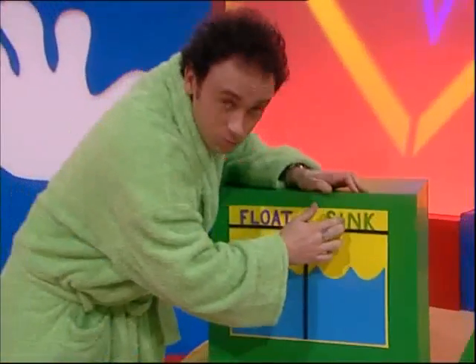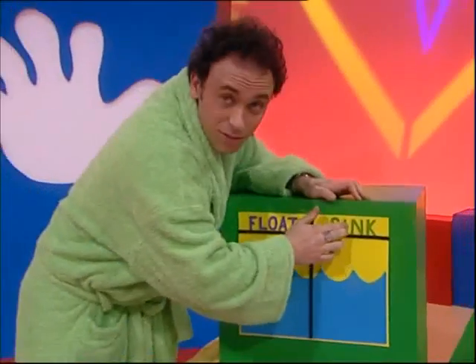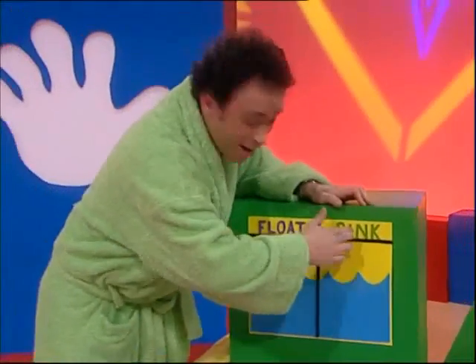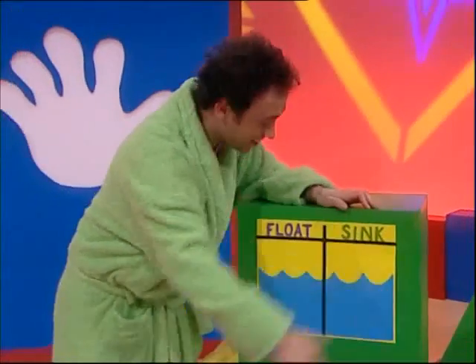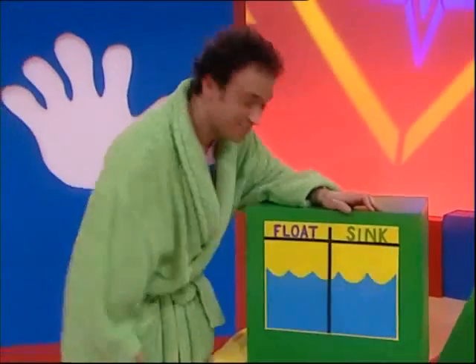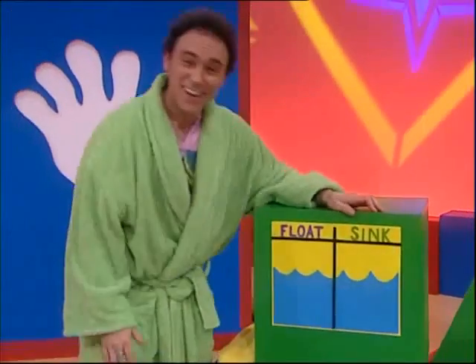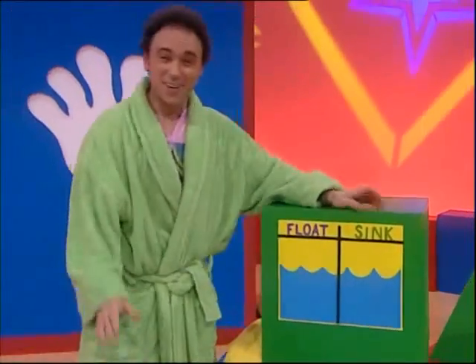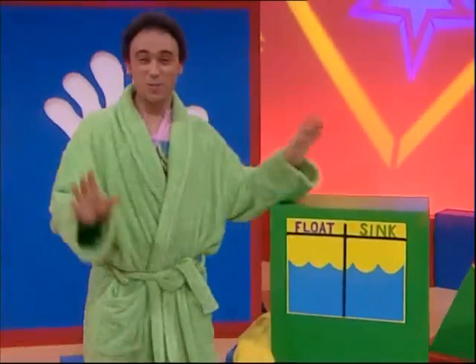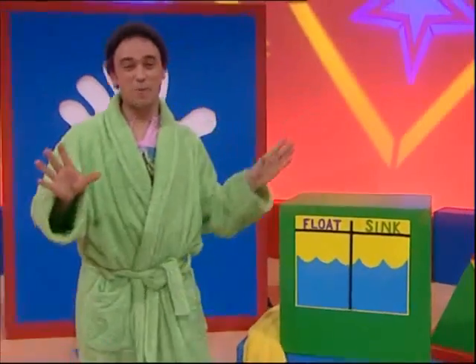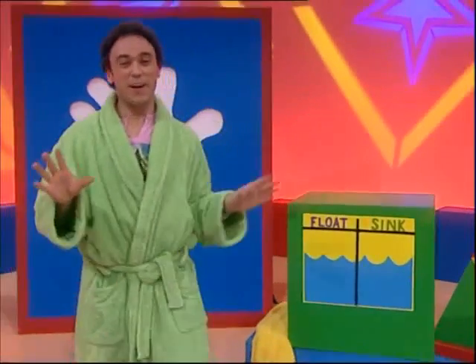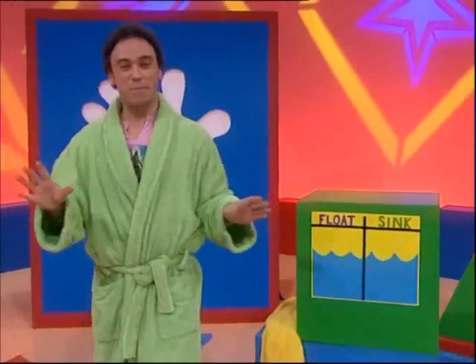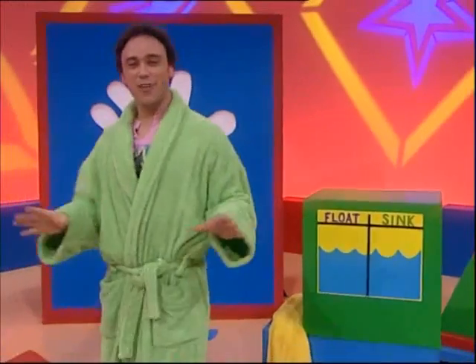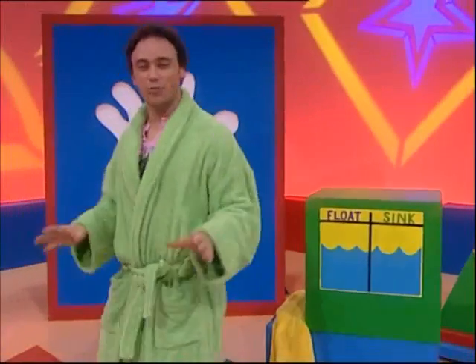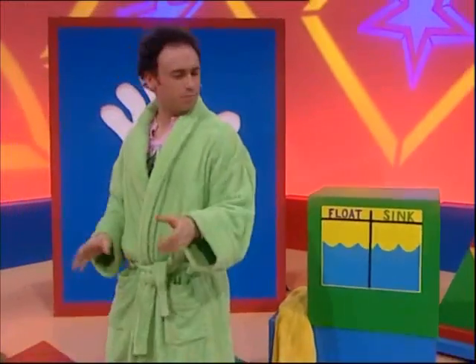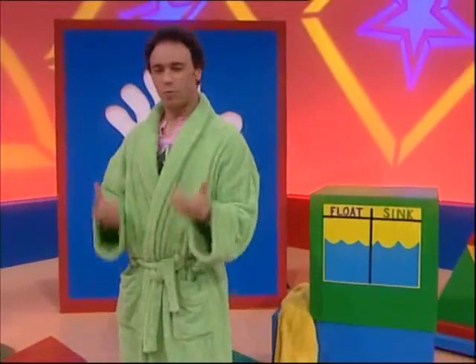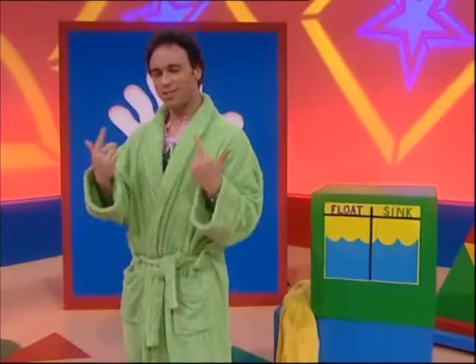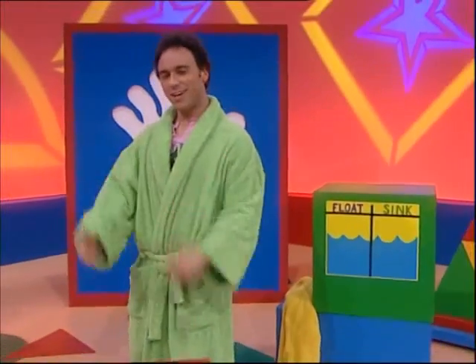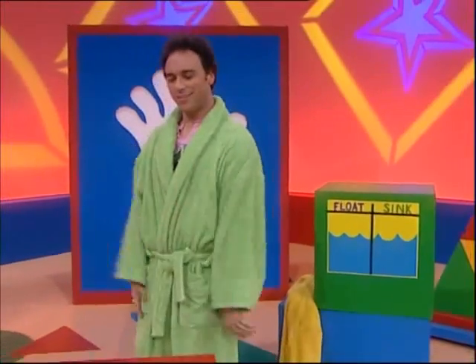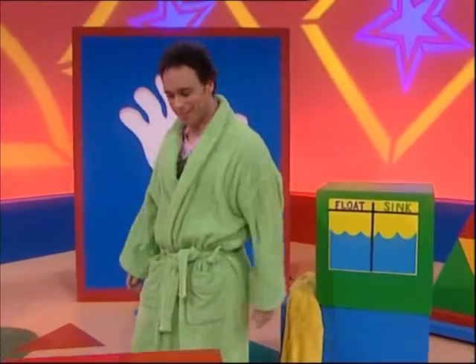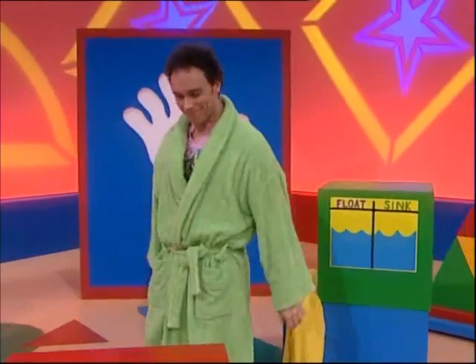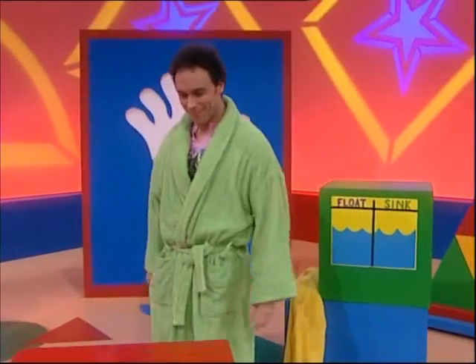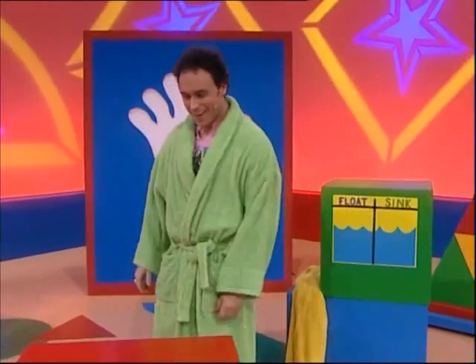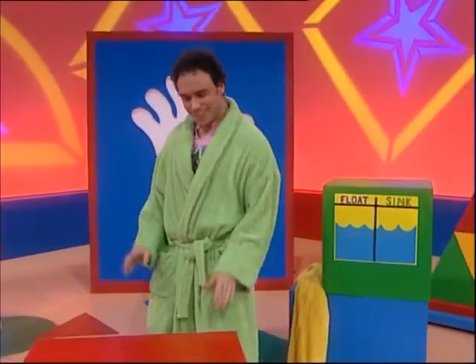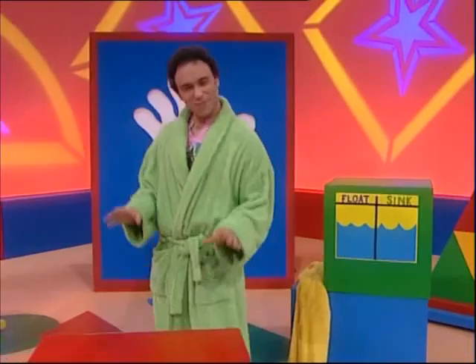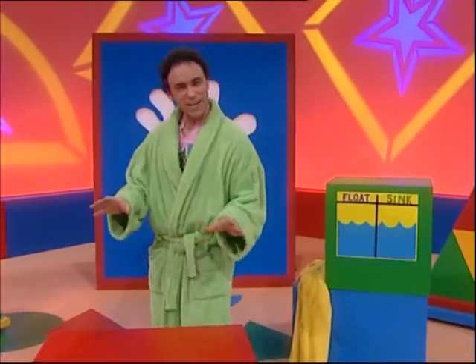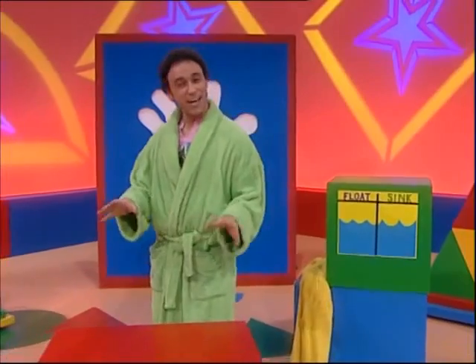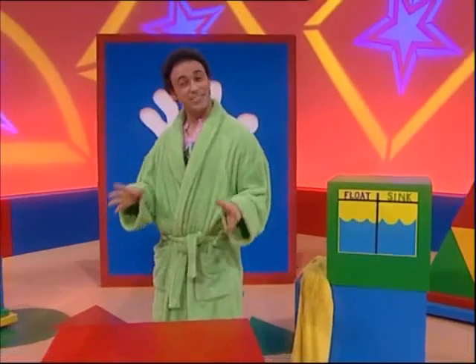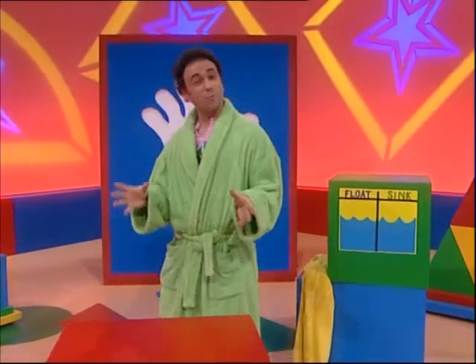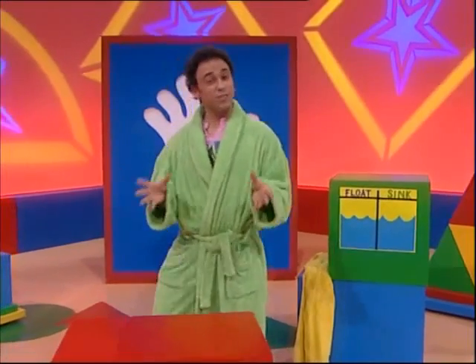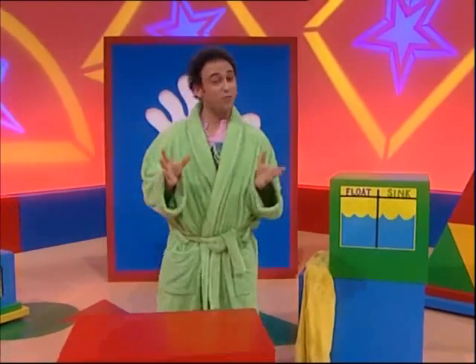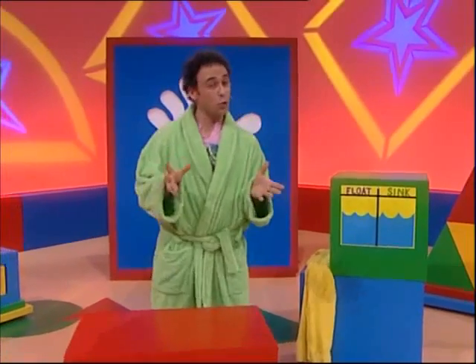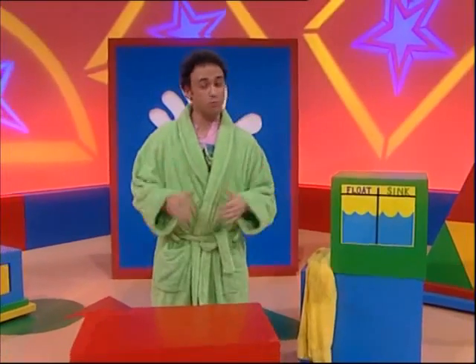Hi, I was on my way to the bathroom when I started thinking — isn't it funny how some things float in water and some things sink? So I thought I'd try some experiments.